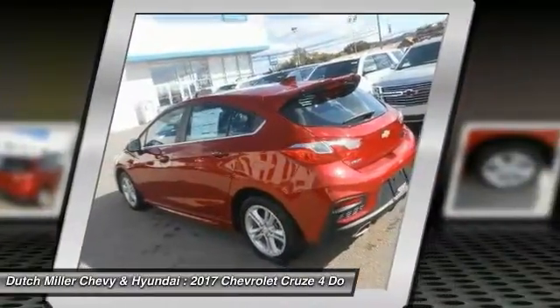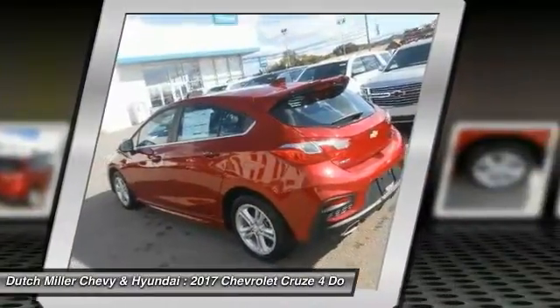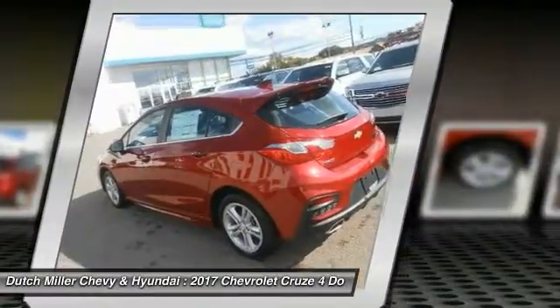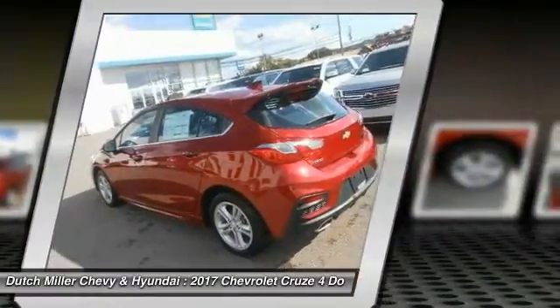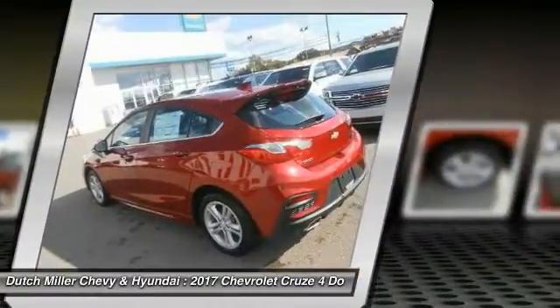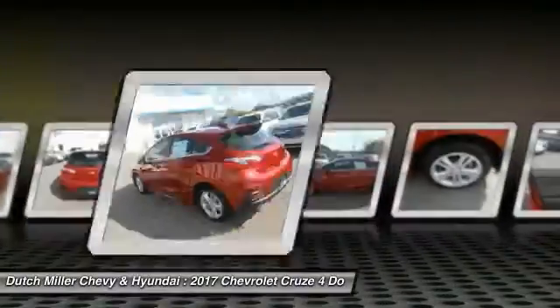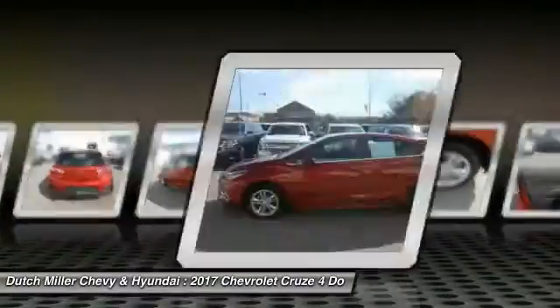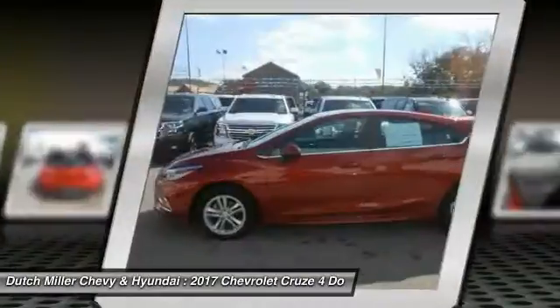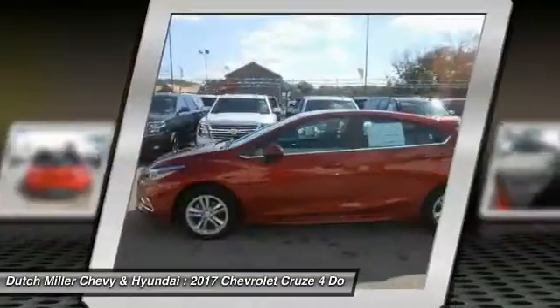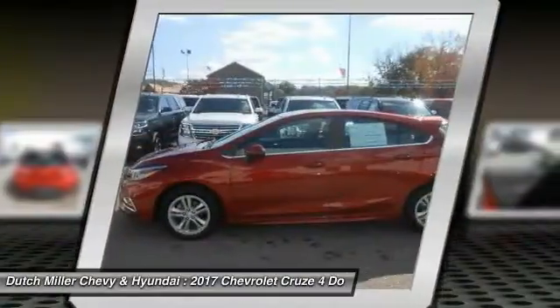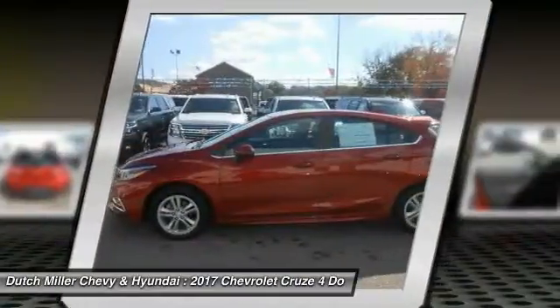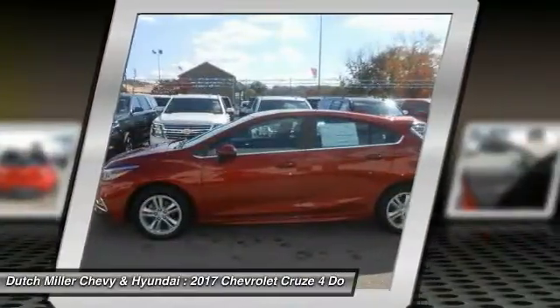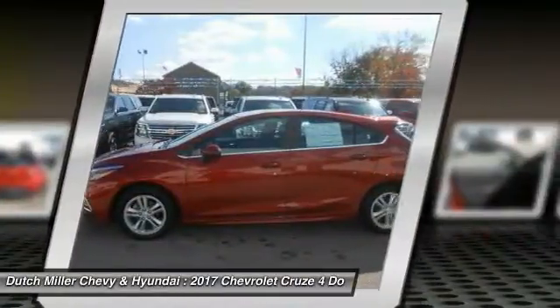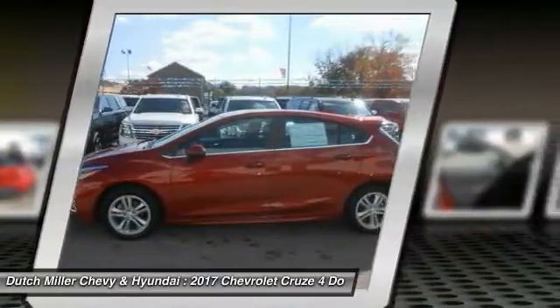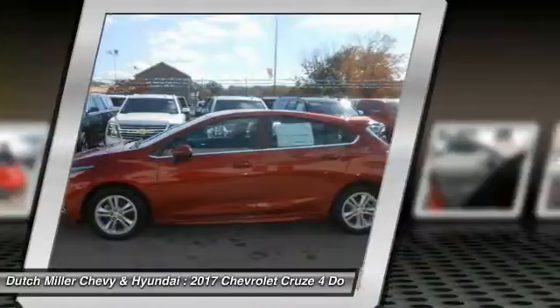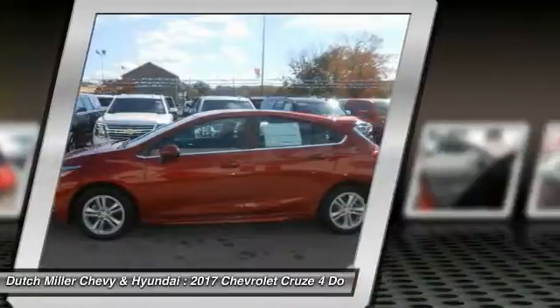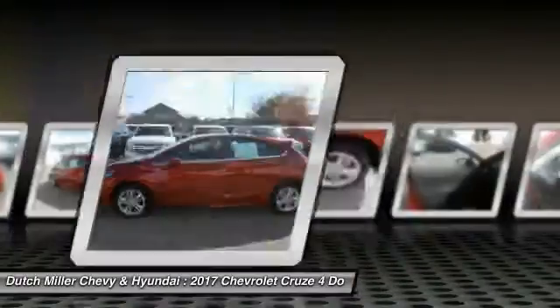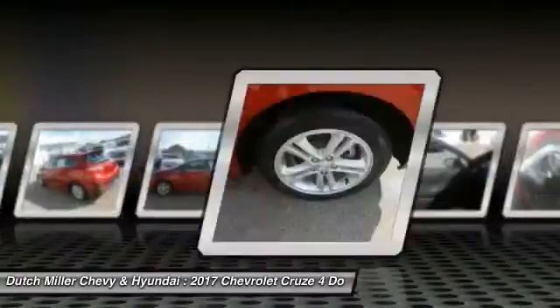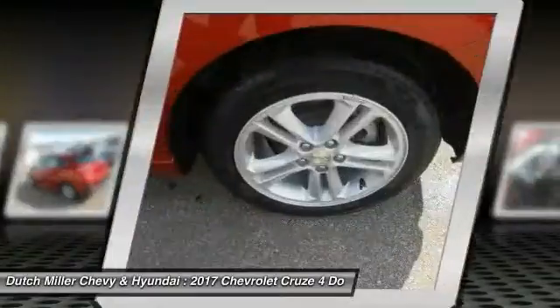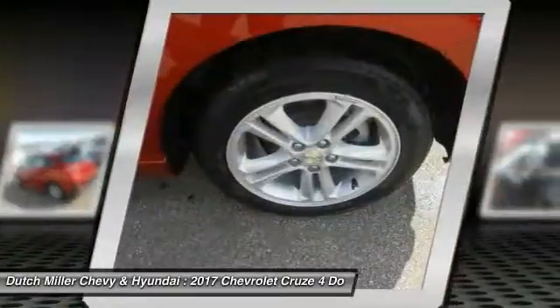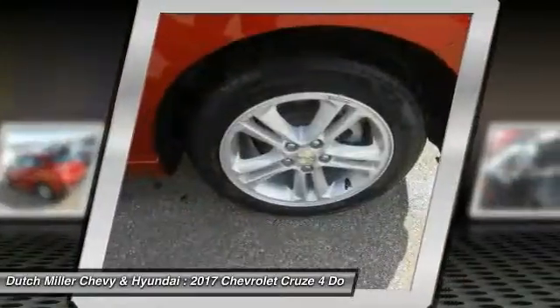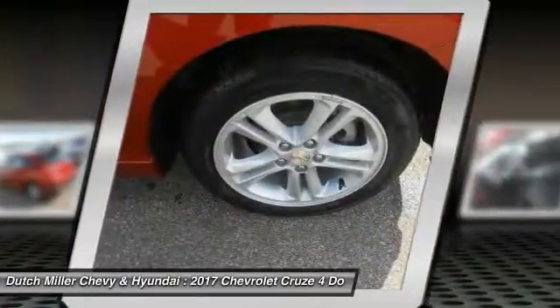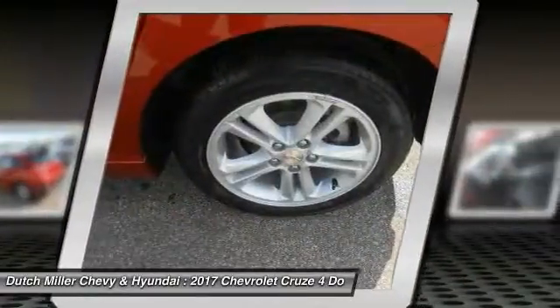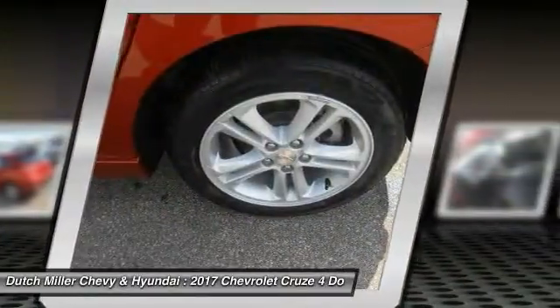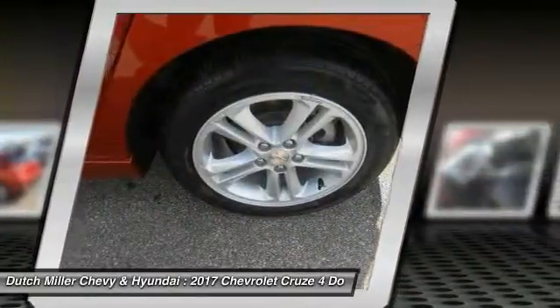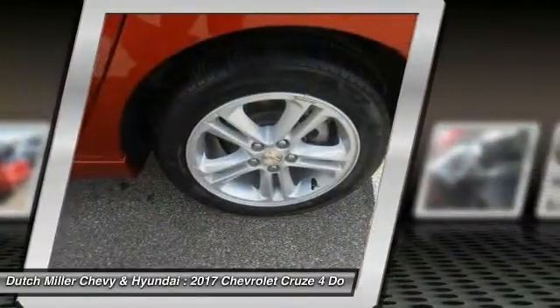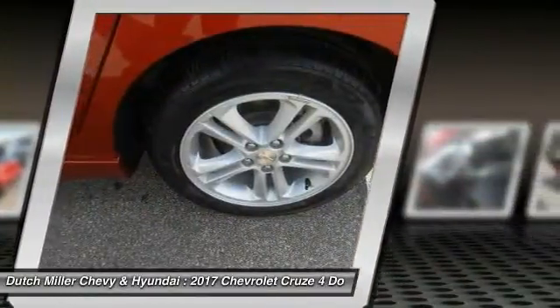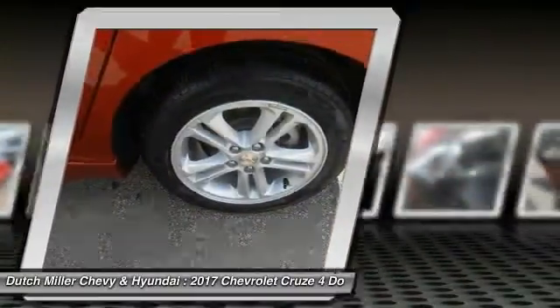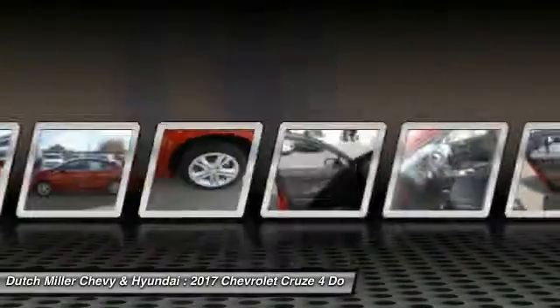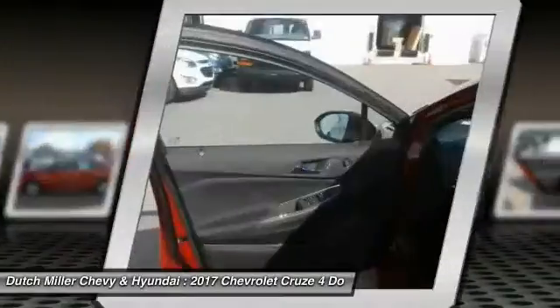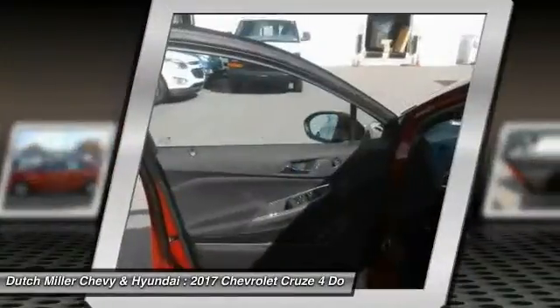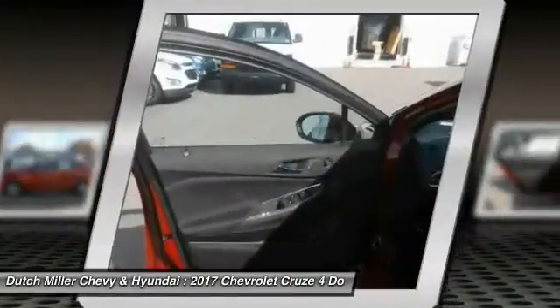Floor mats, AM-FM Stereo Radio, hands-free communication — your new ride is just a phone call away.